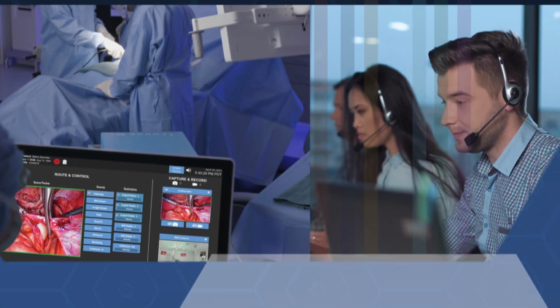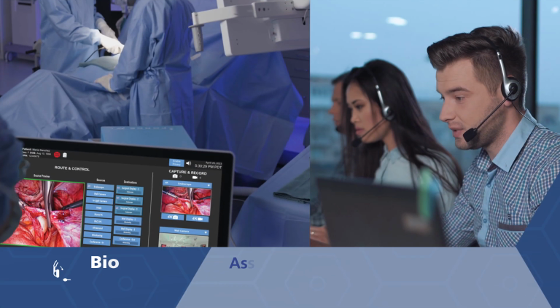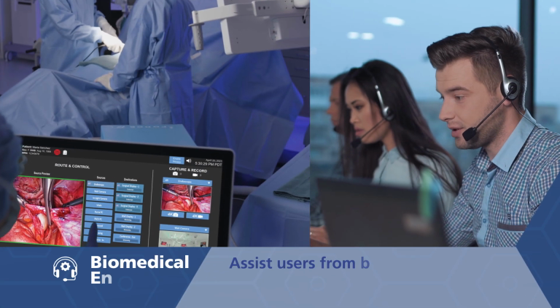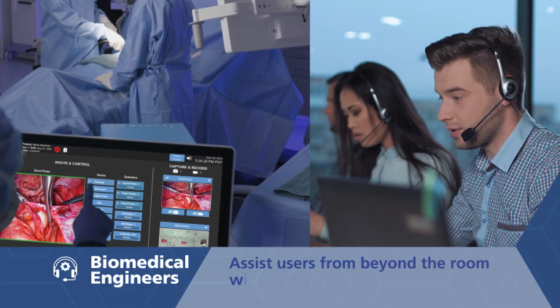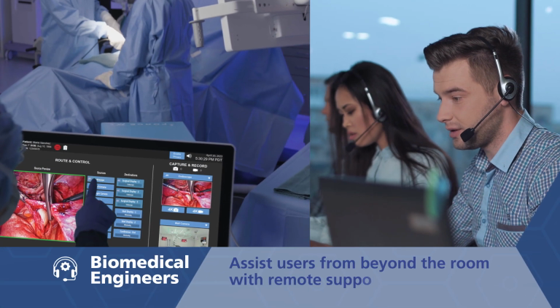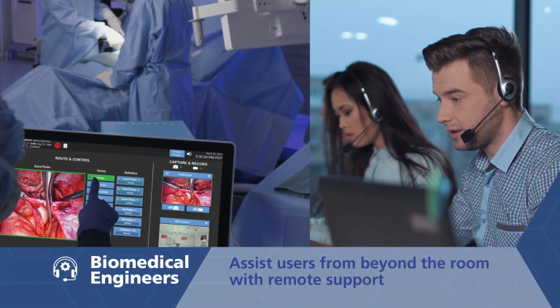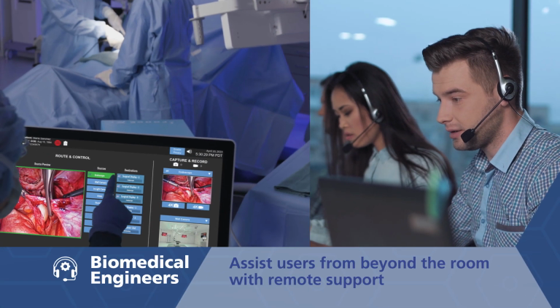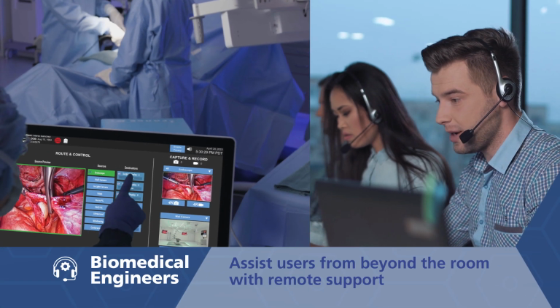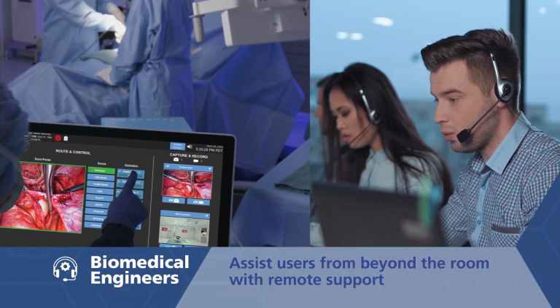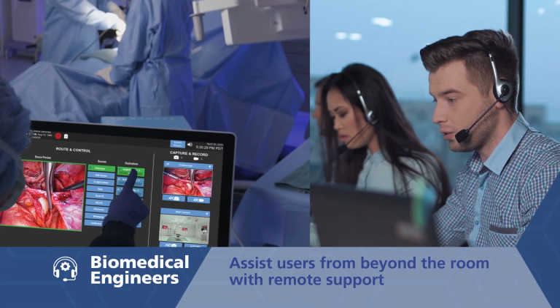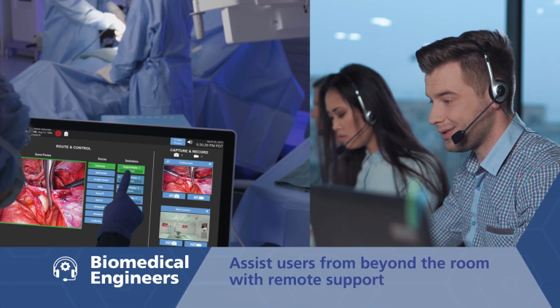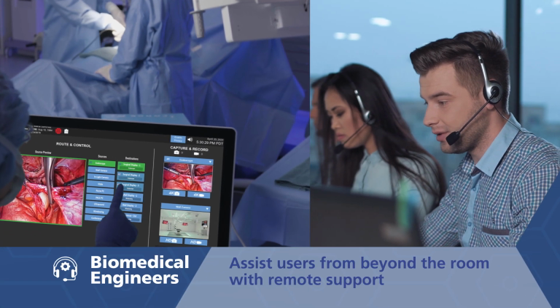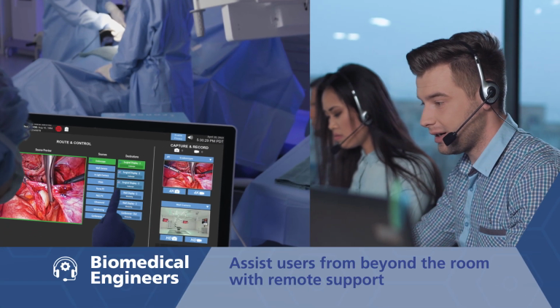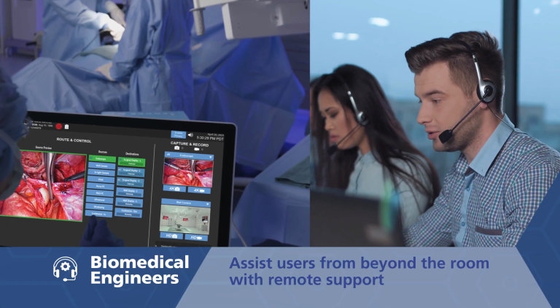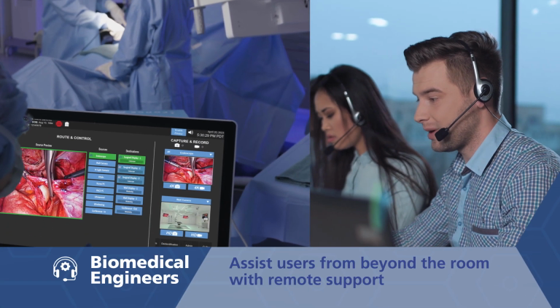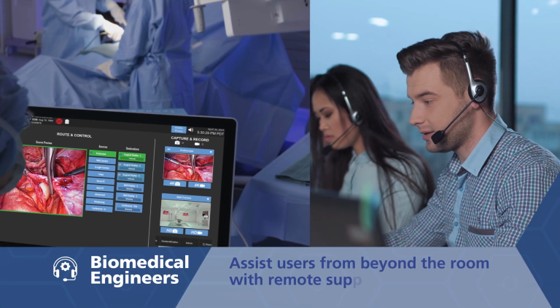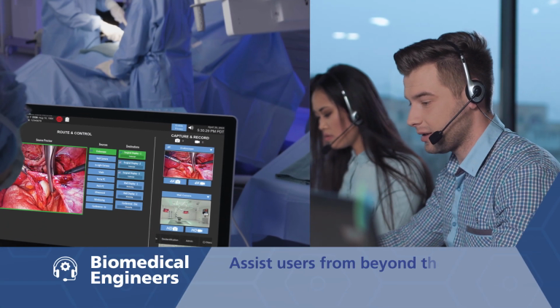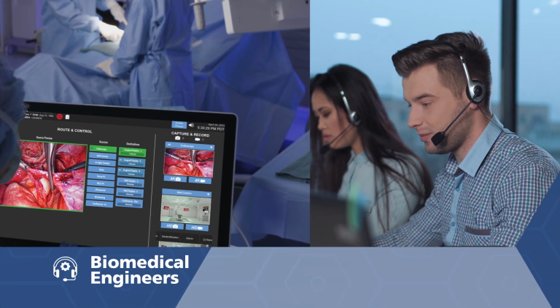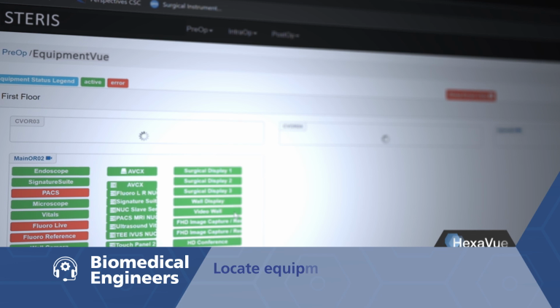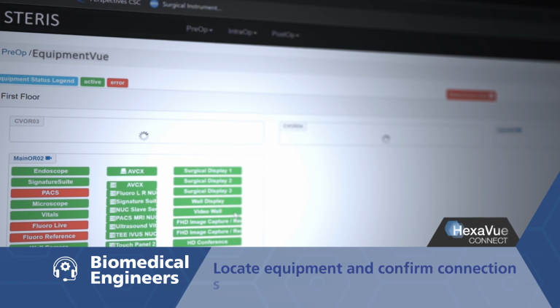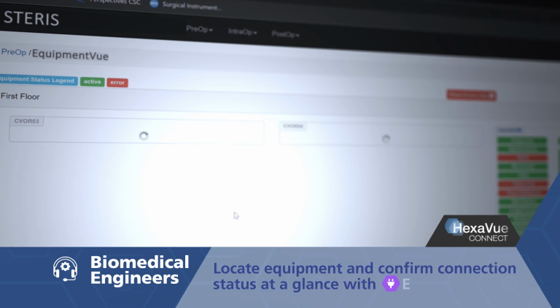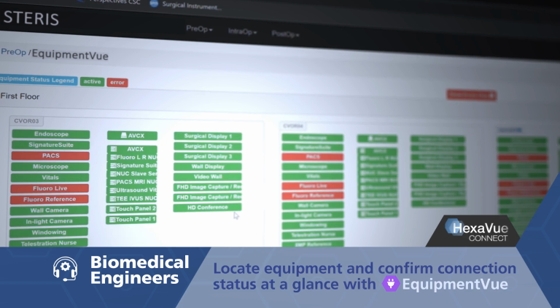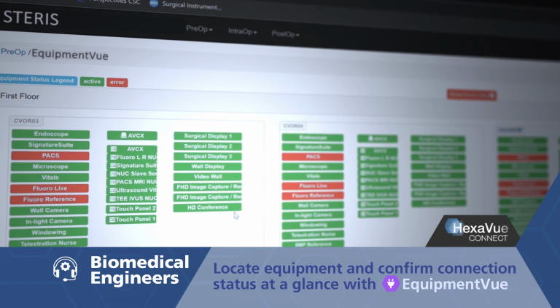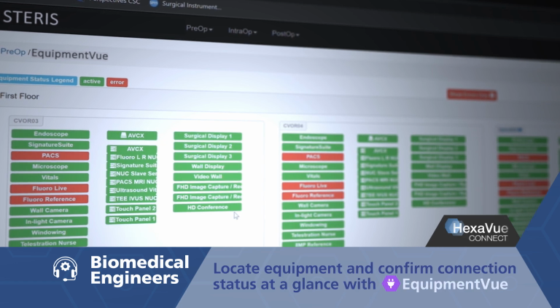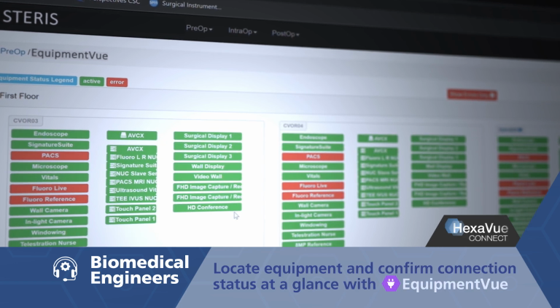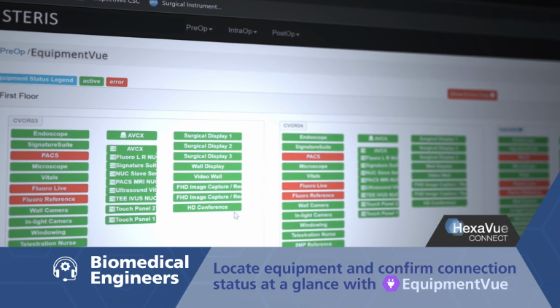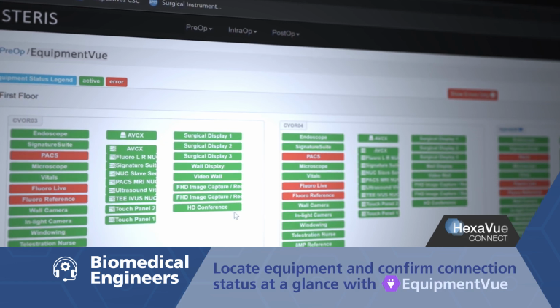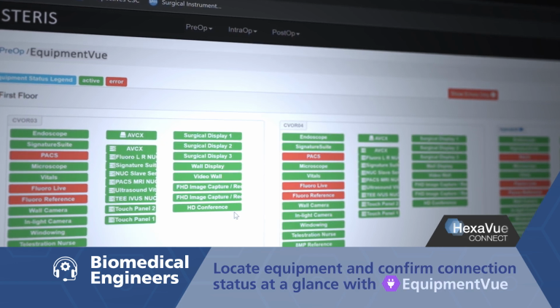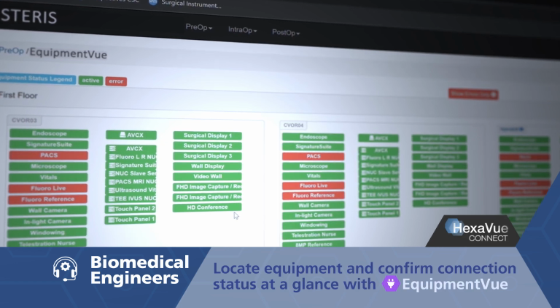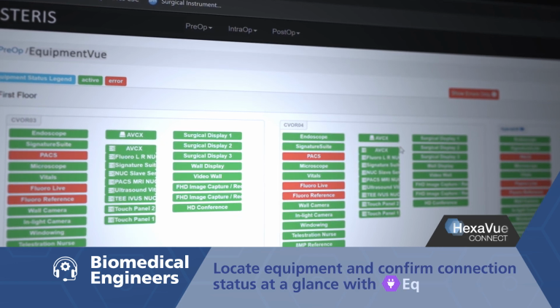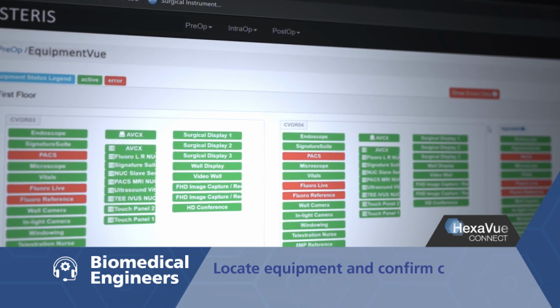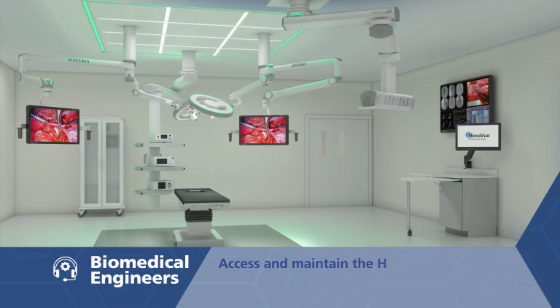Biomedical engineers can ensure that each OR is ready for use with remote health and equipment location checks.